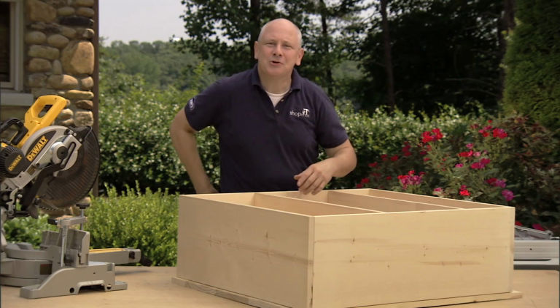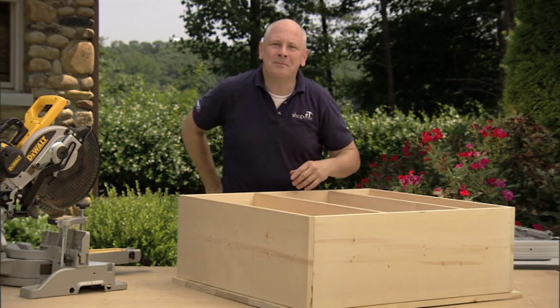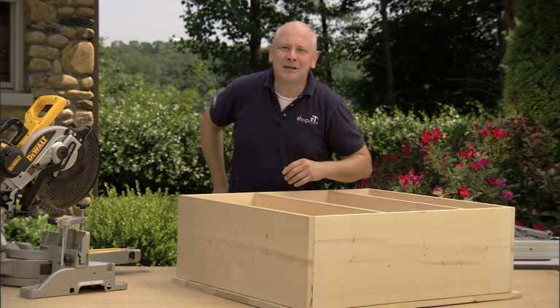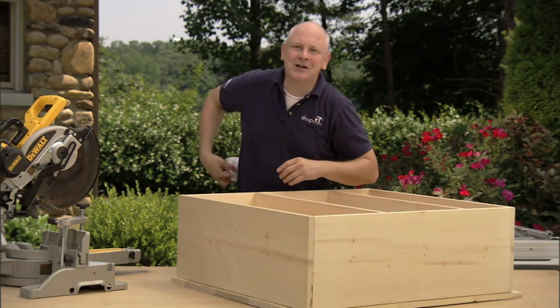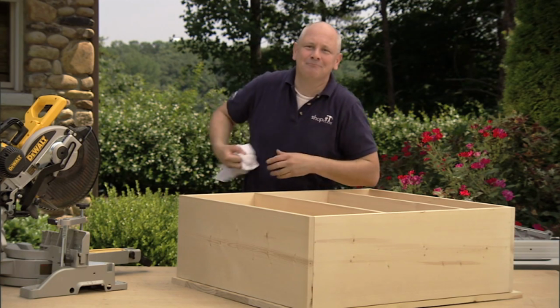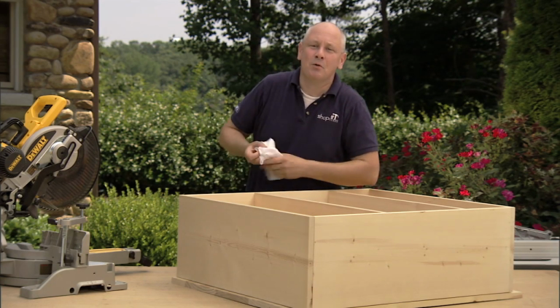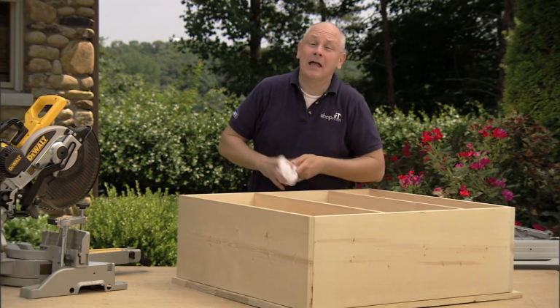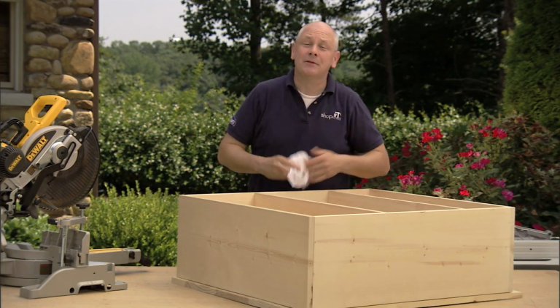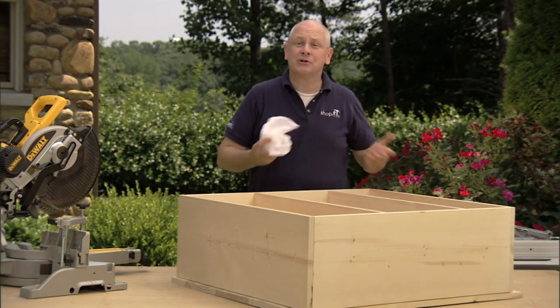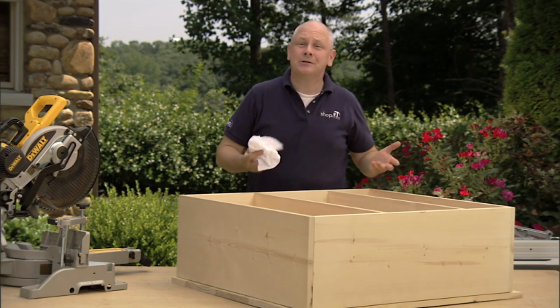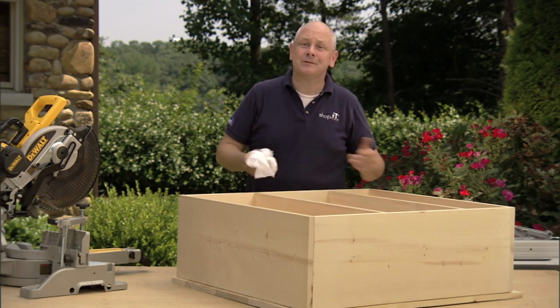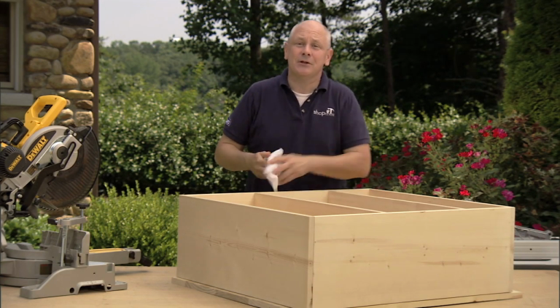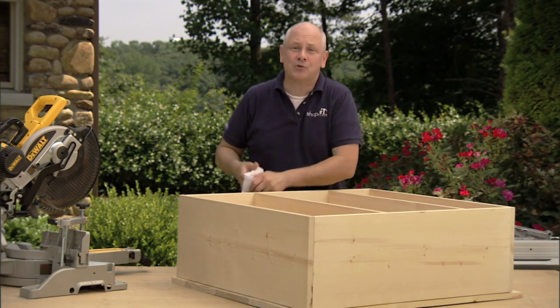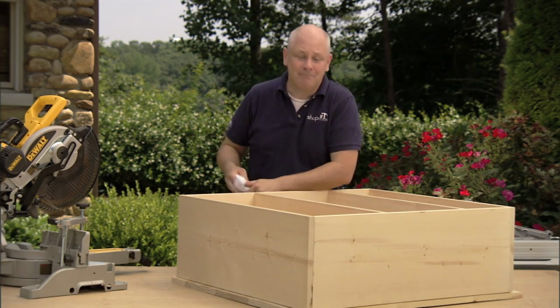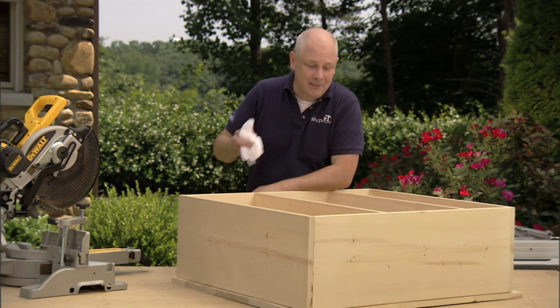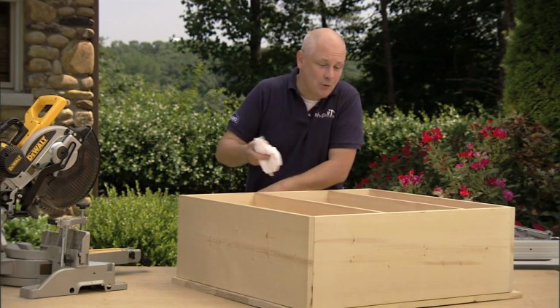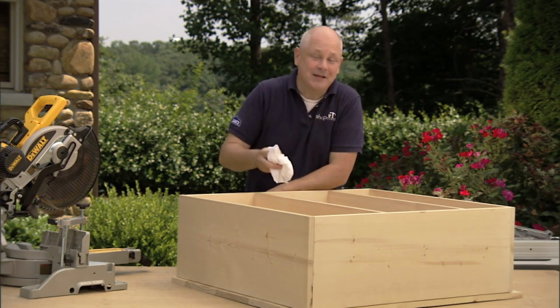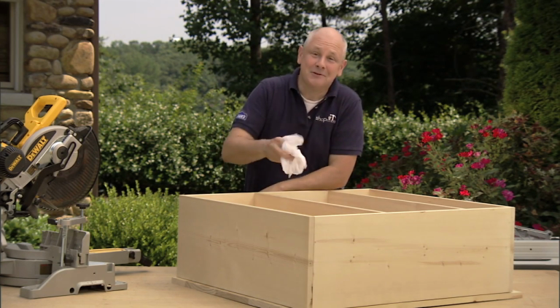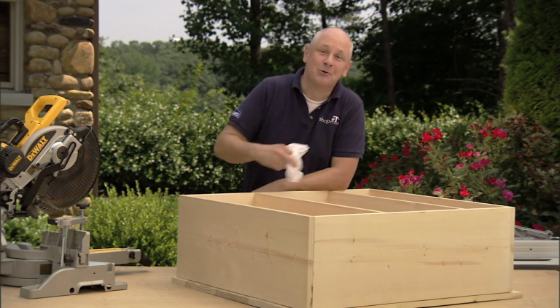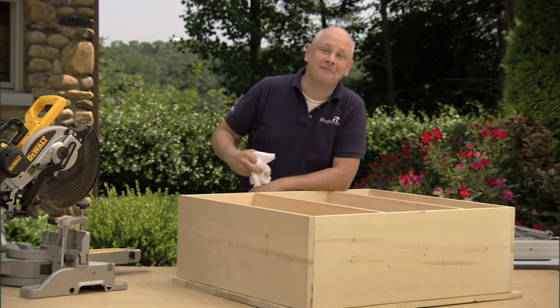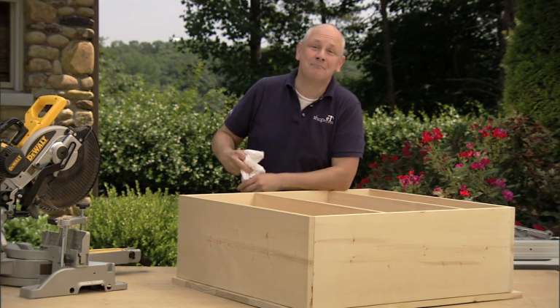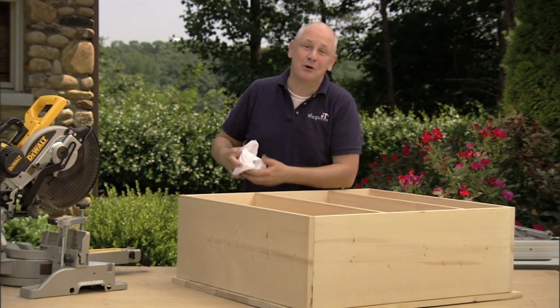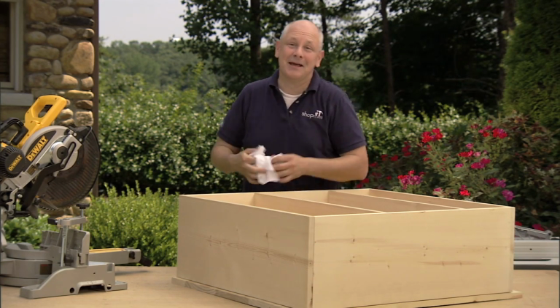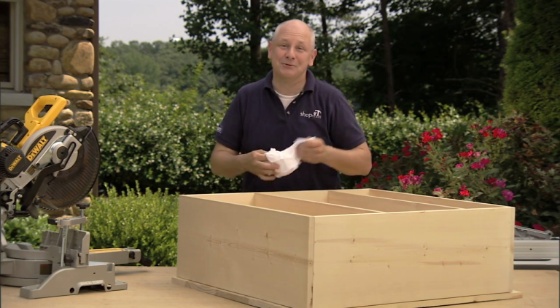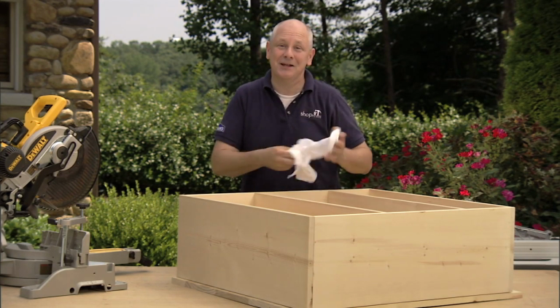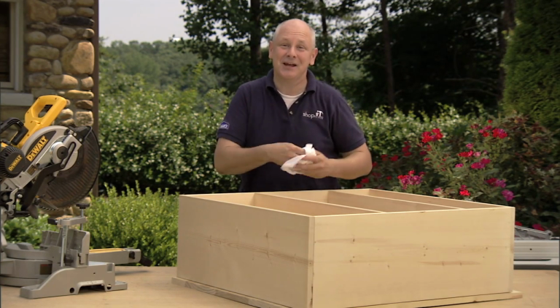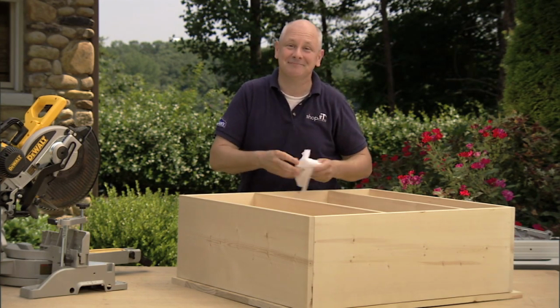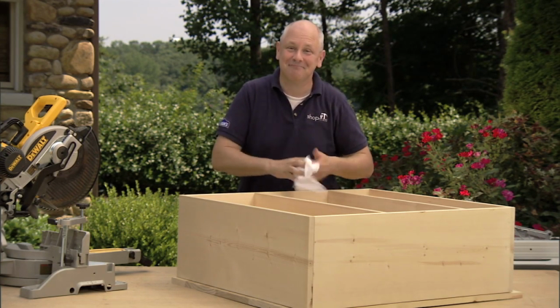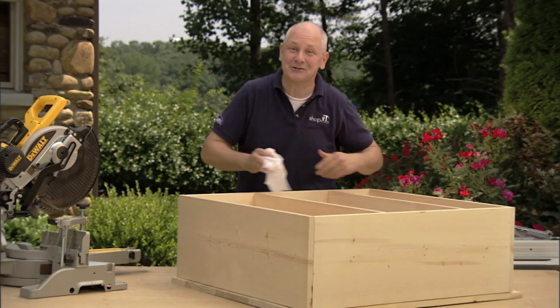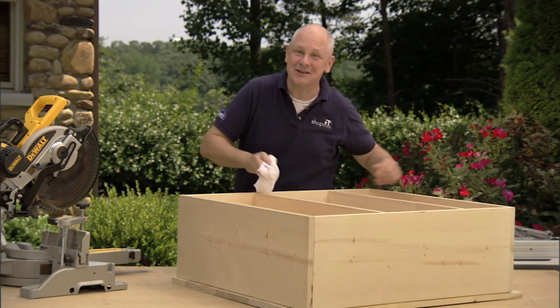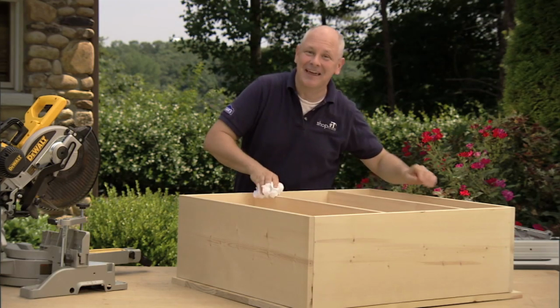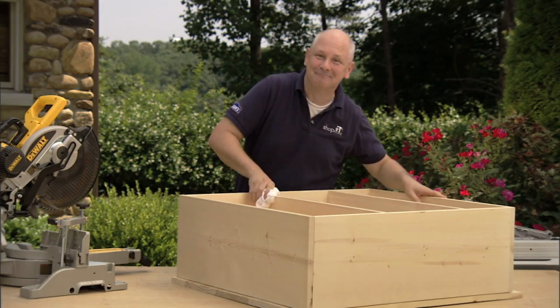Join me next time when we'll add the skirts, the trim, and the nosing to our fun bookcastle project. I'll see you then.